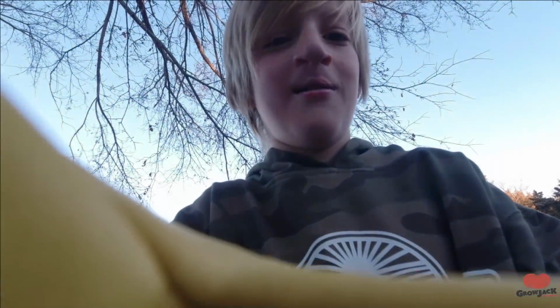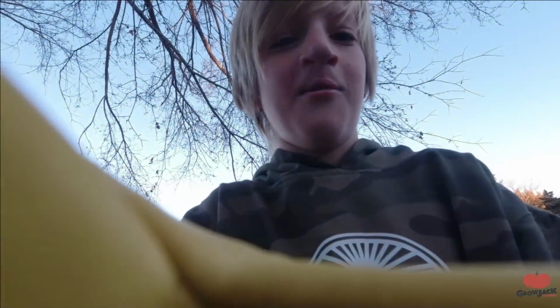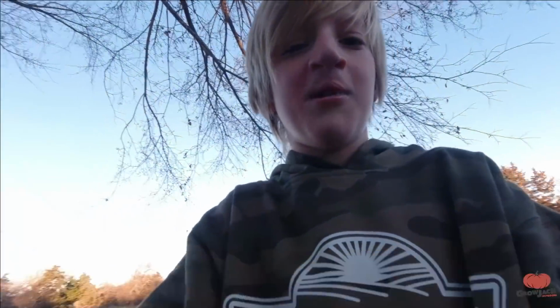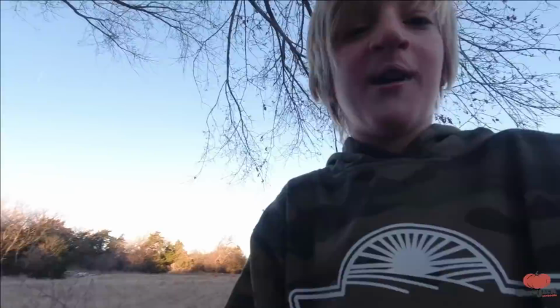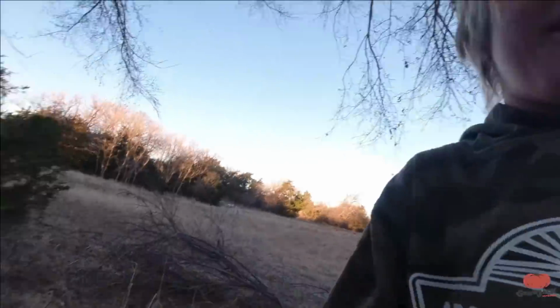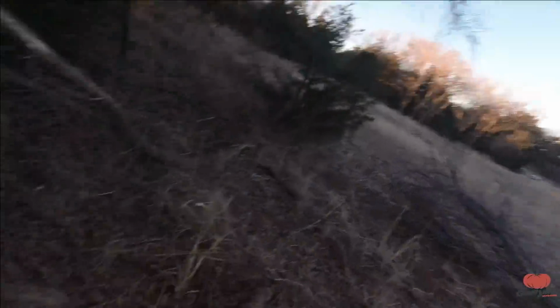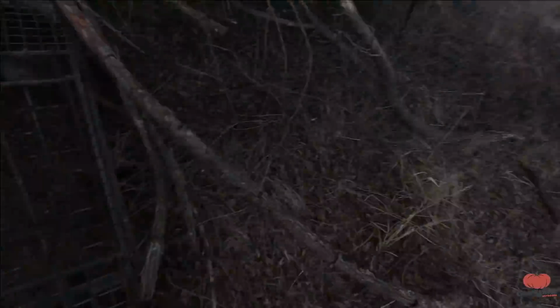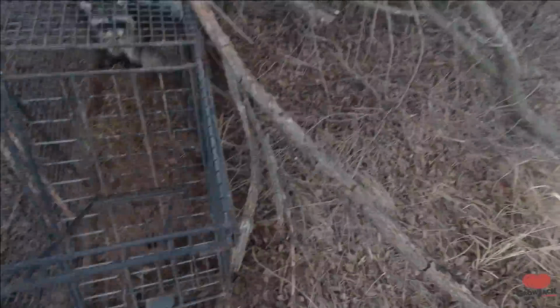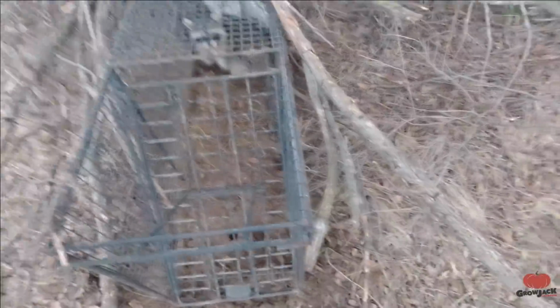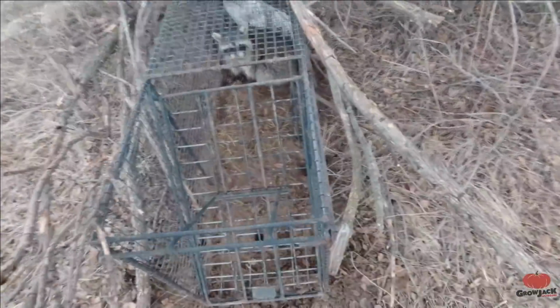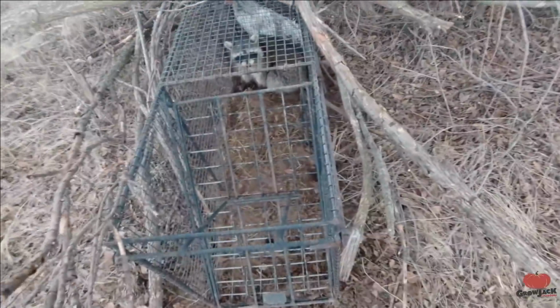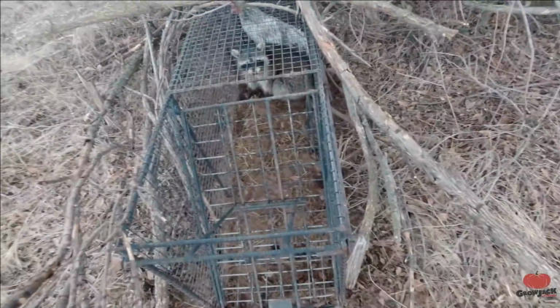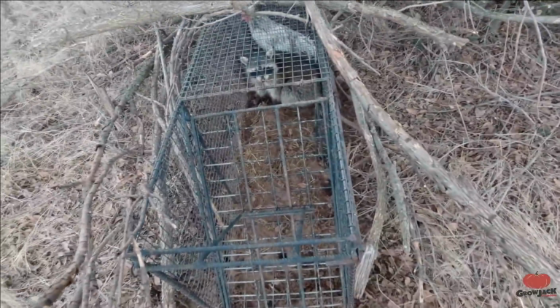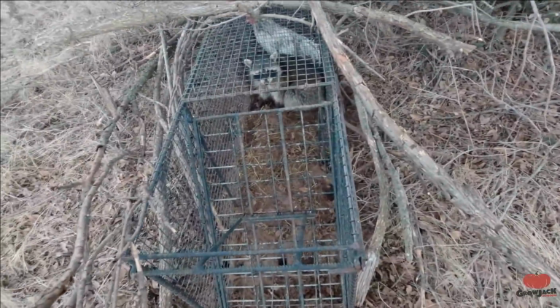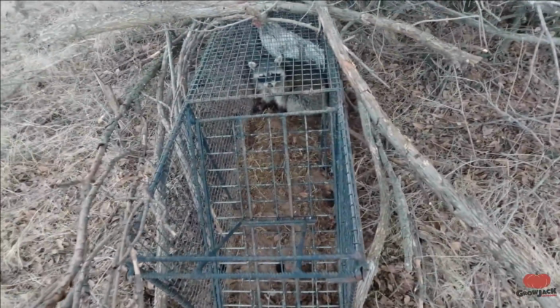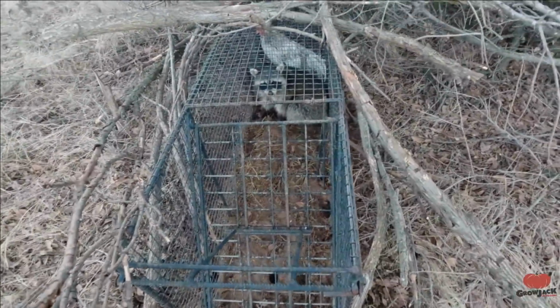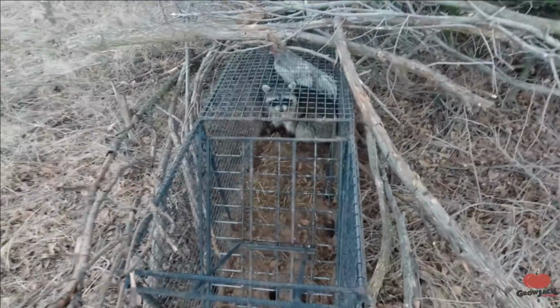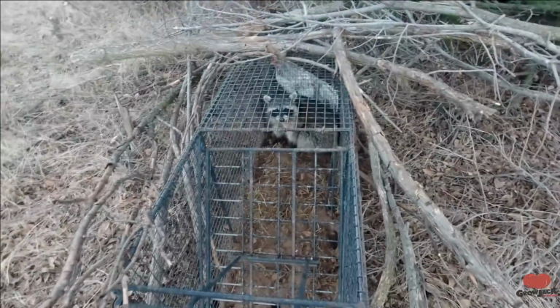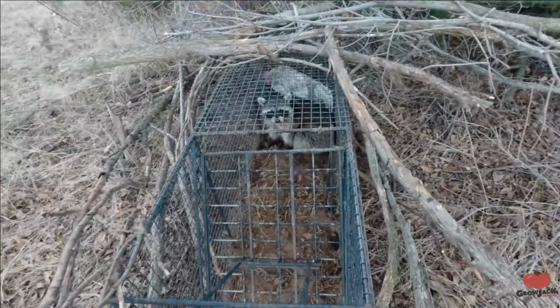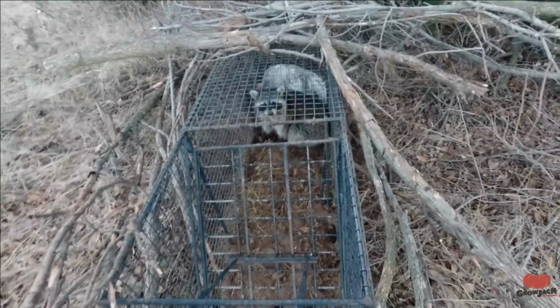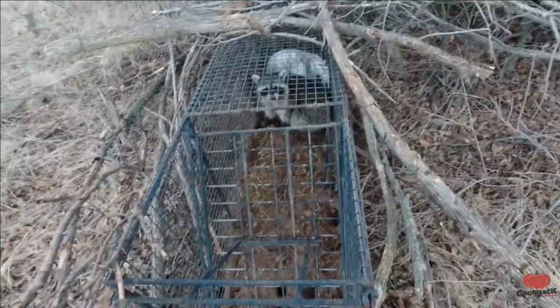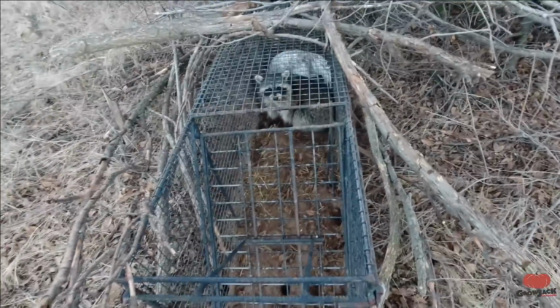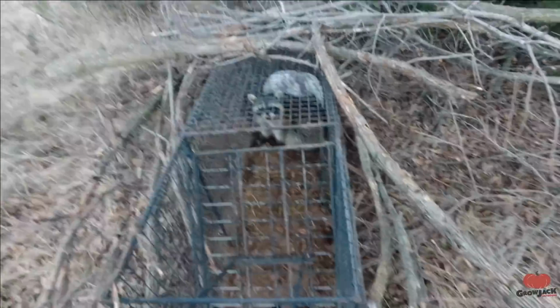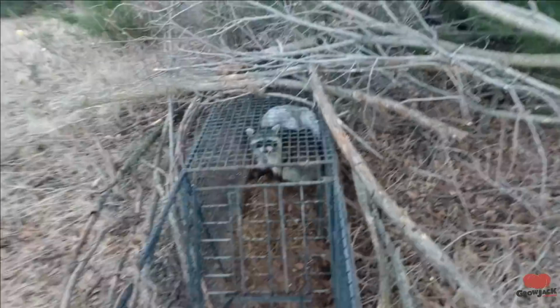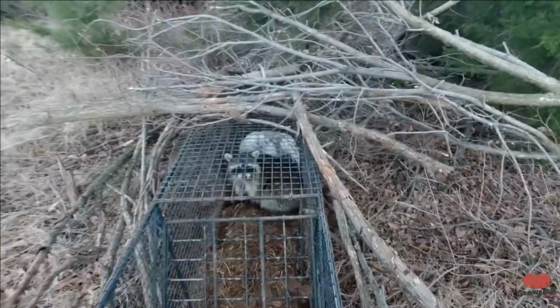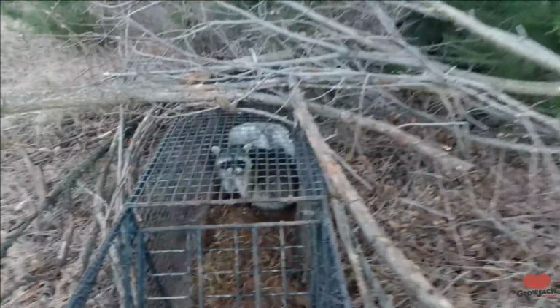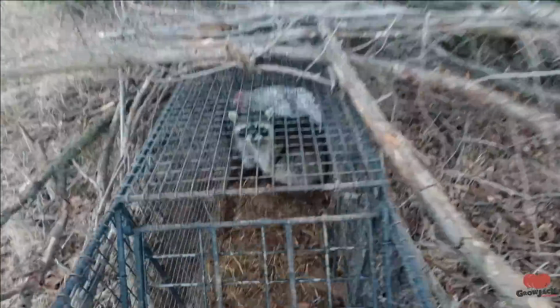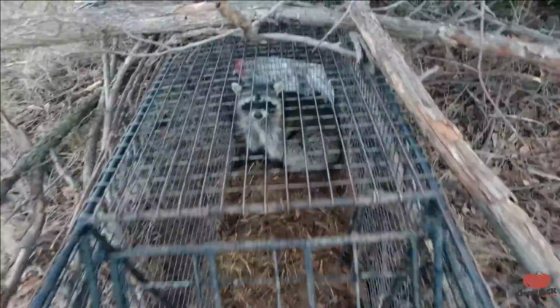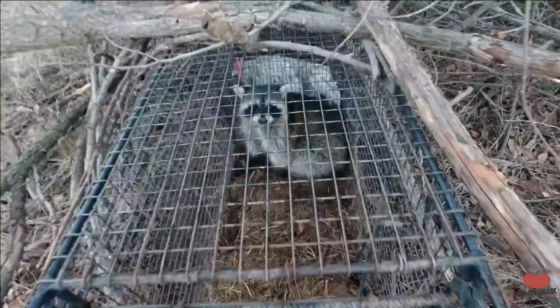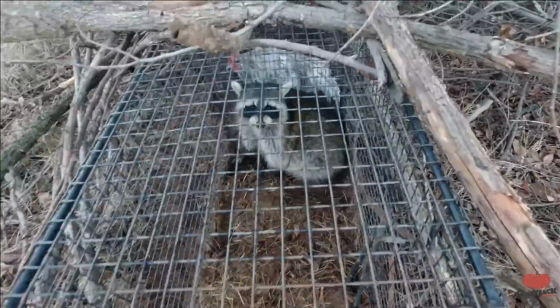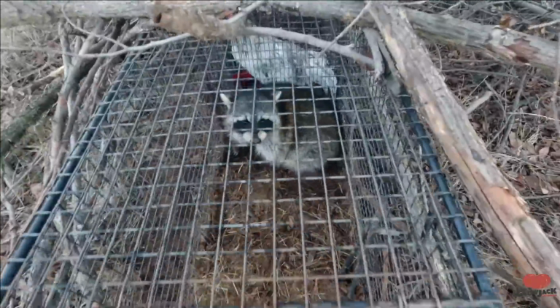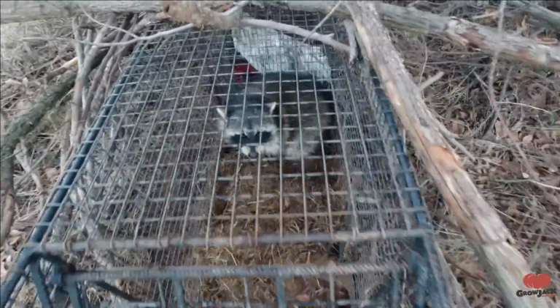Look at you guys around. There he is. Were you trying to eat my chicken?